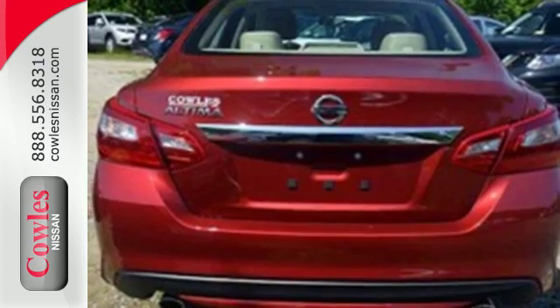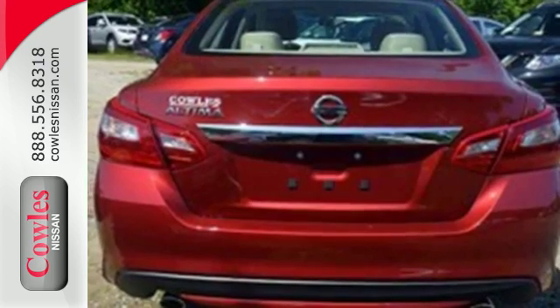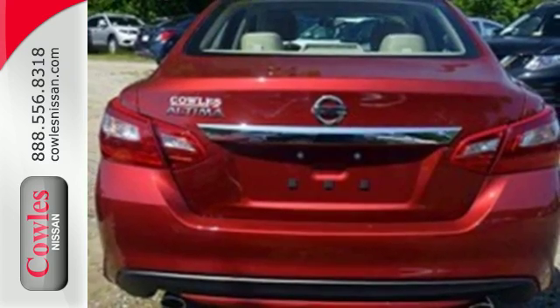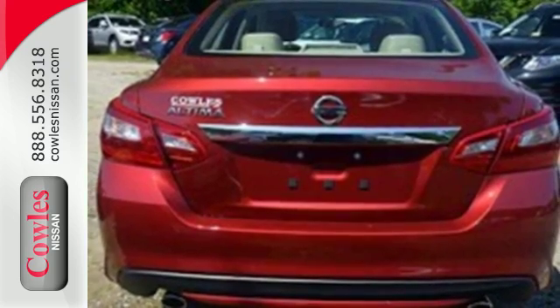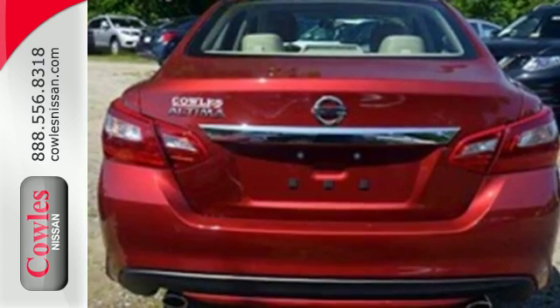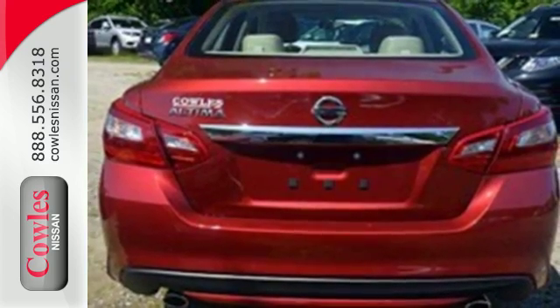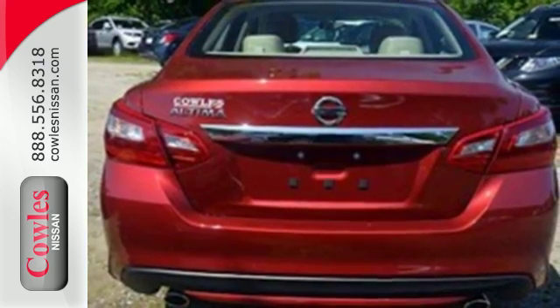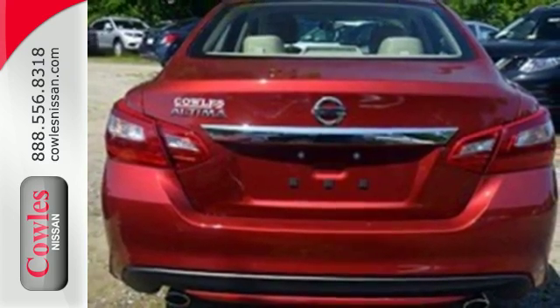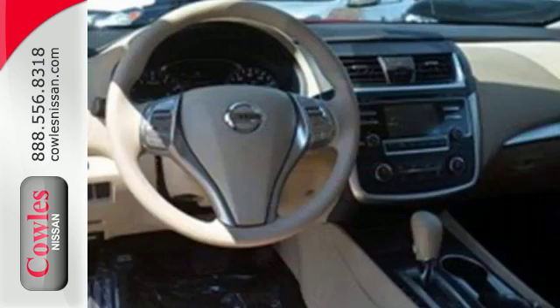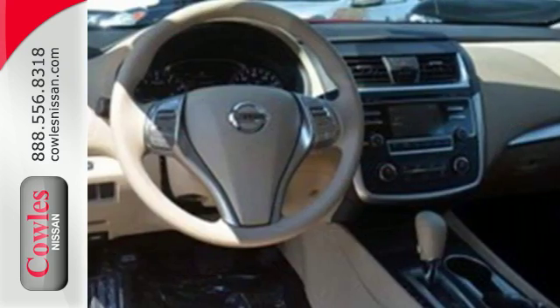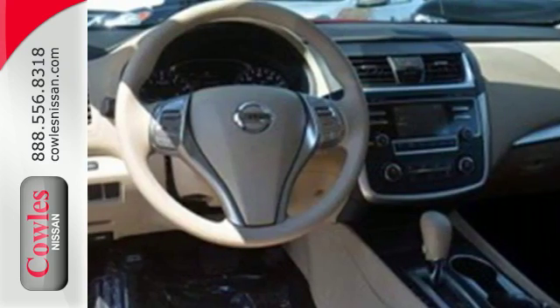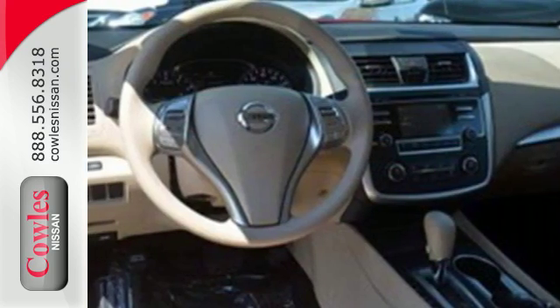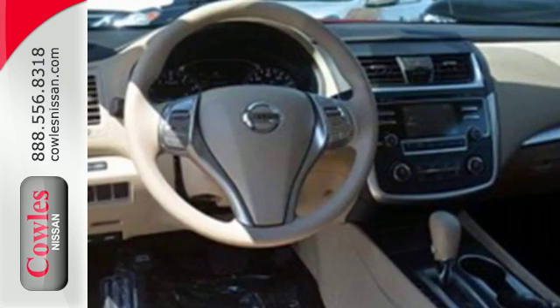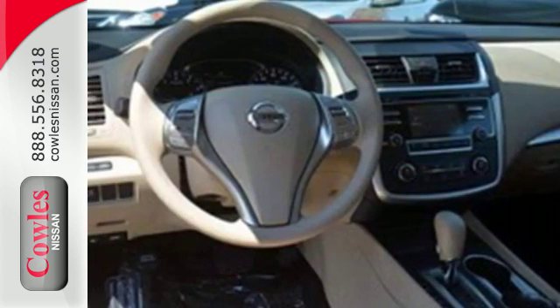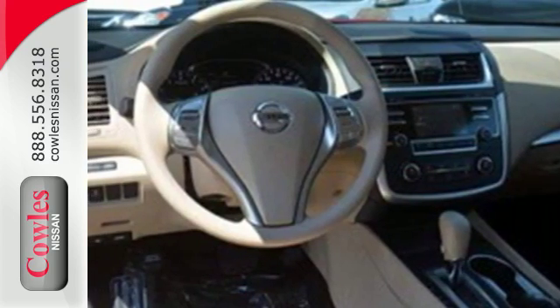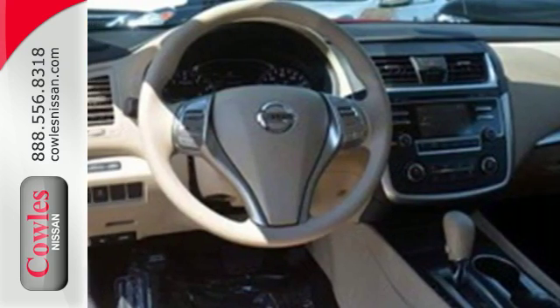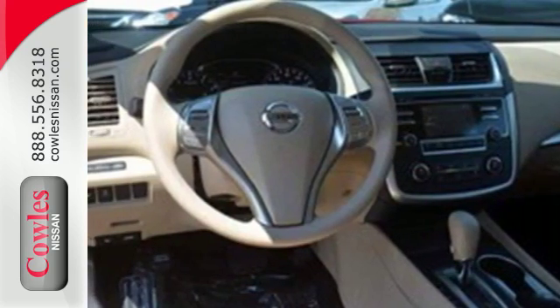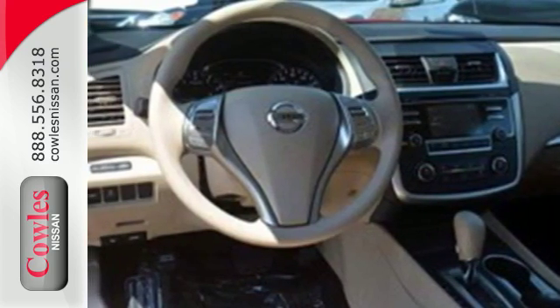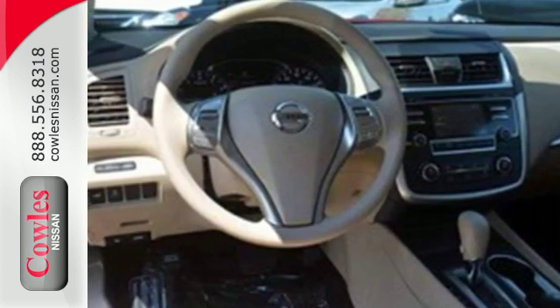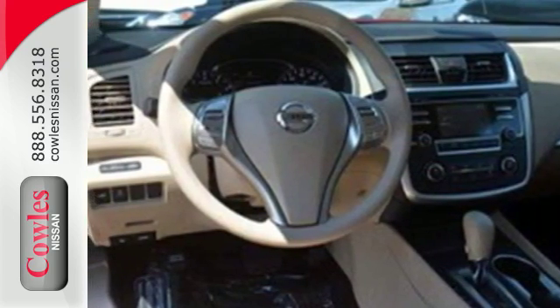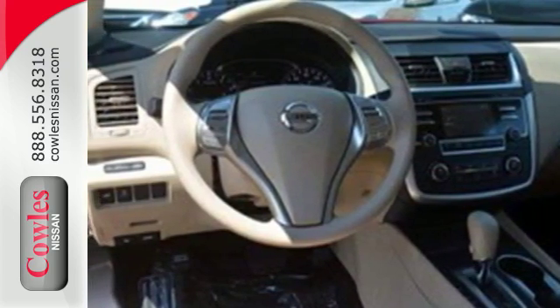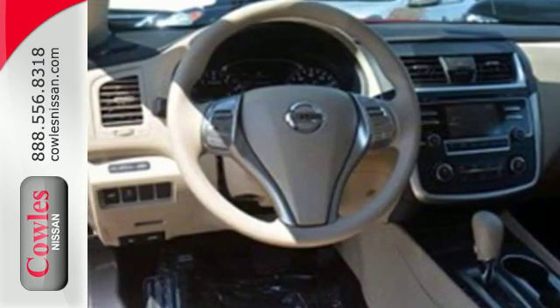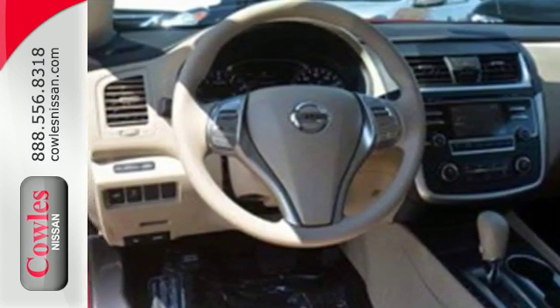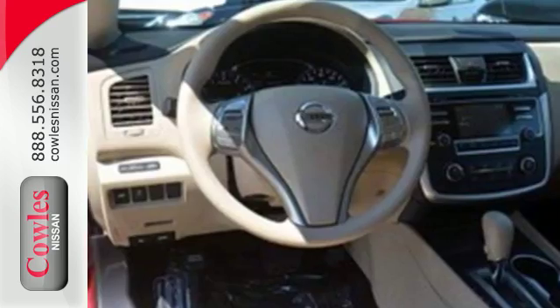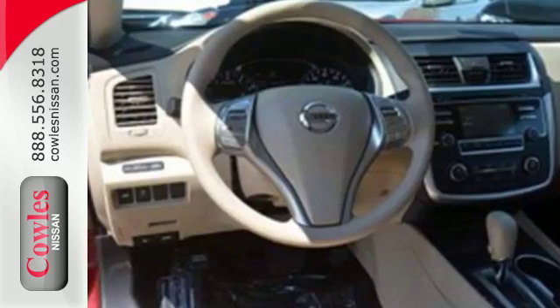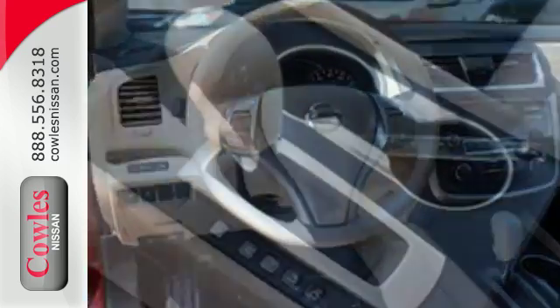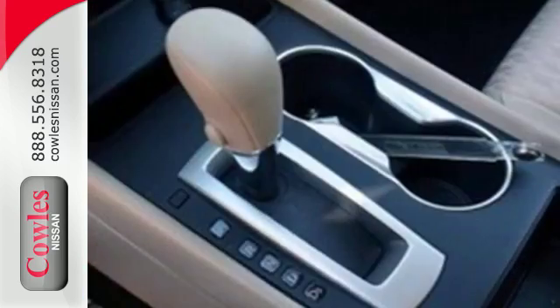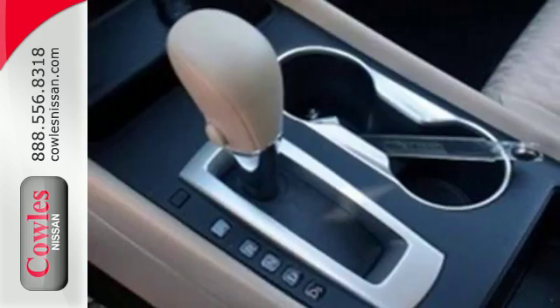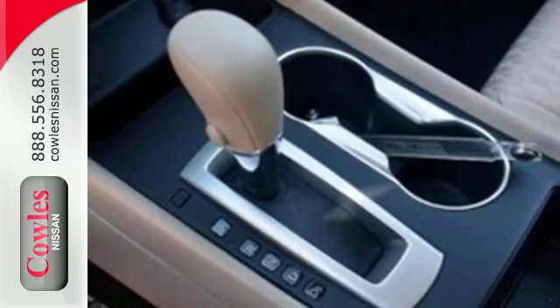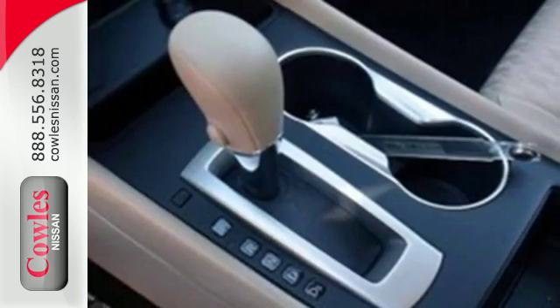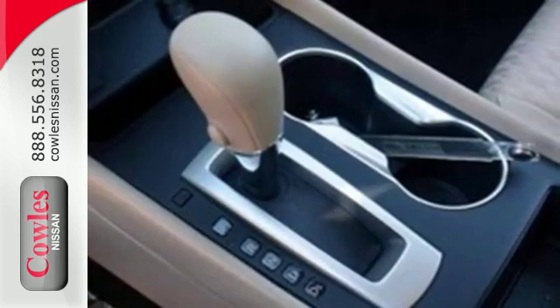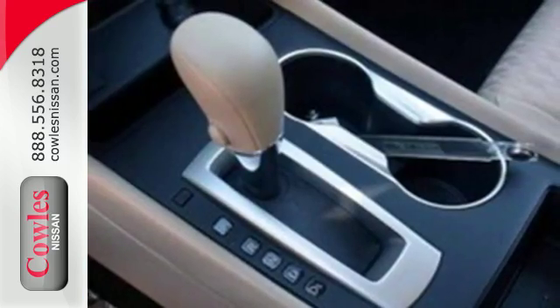Feel safer on the road with vehicle dynamic control featuring traction control, plus a tire pressure monitoring system and advanced airbags.